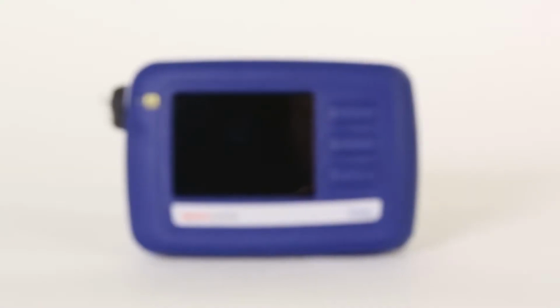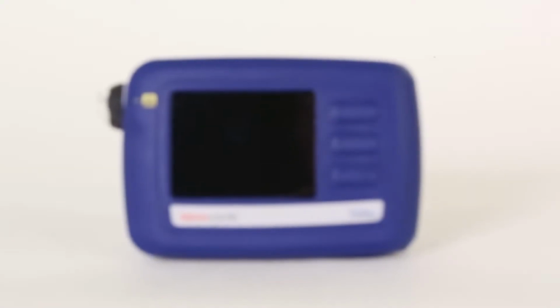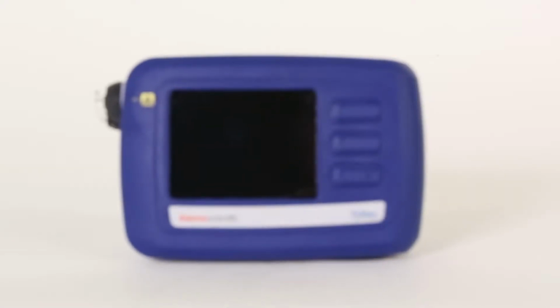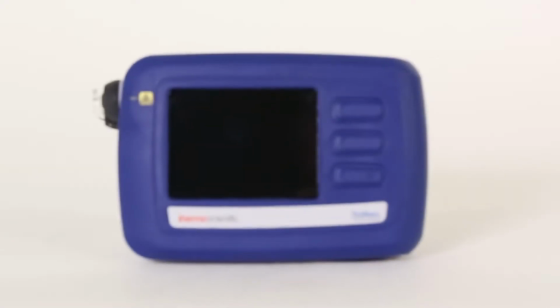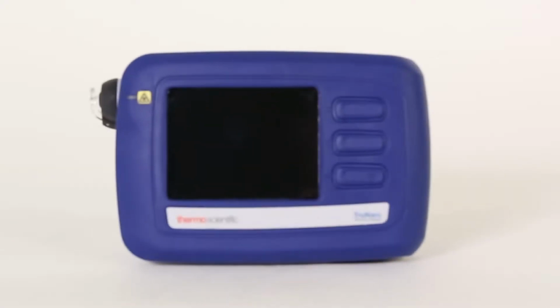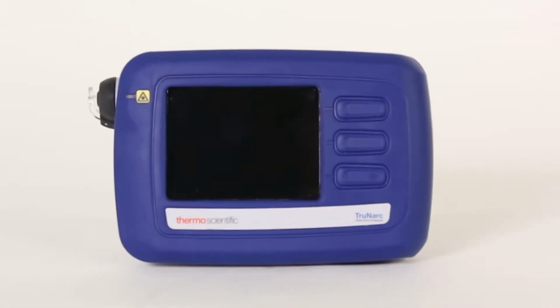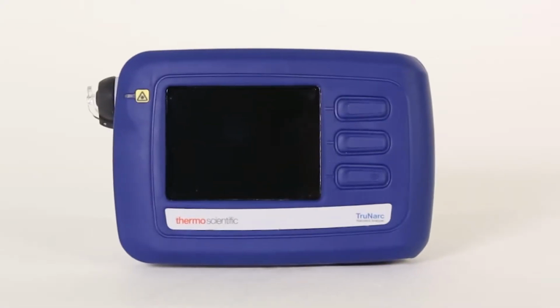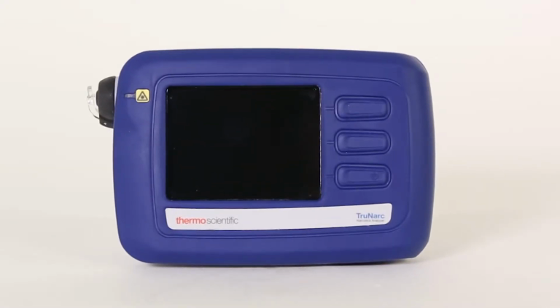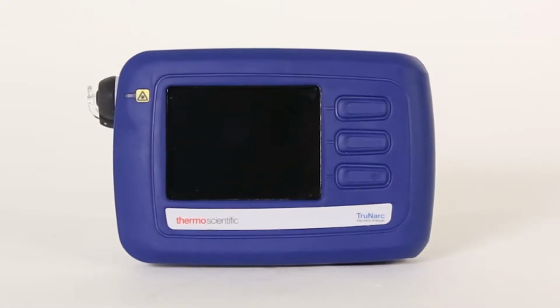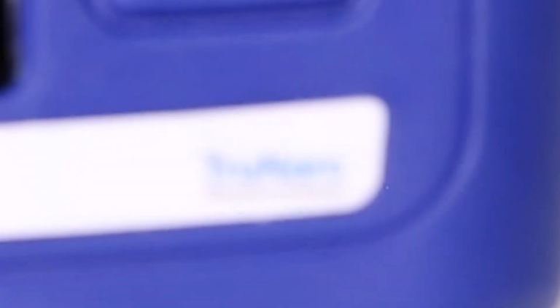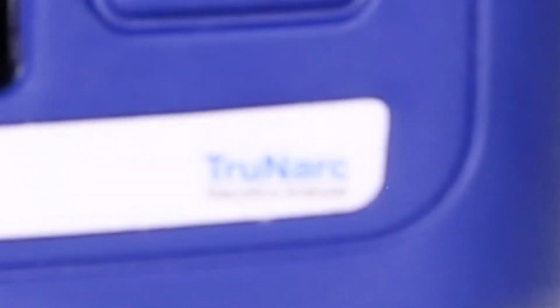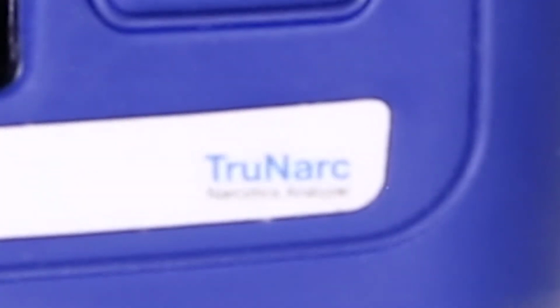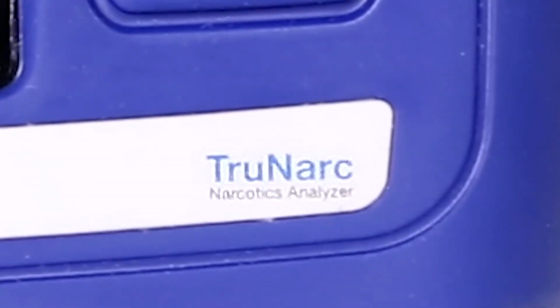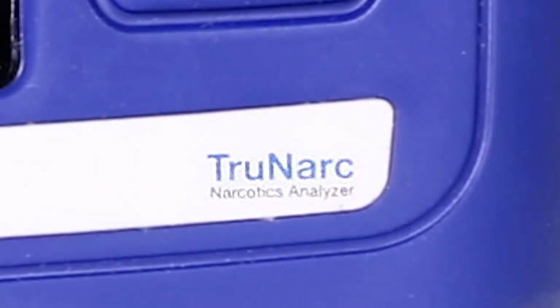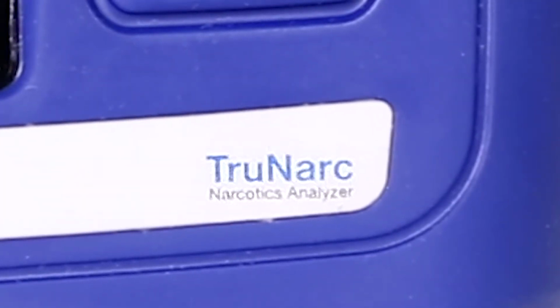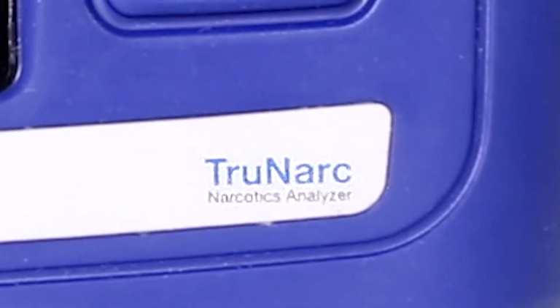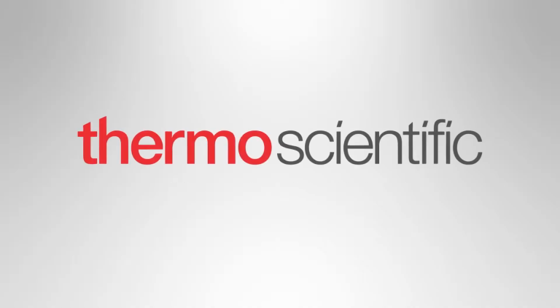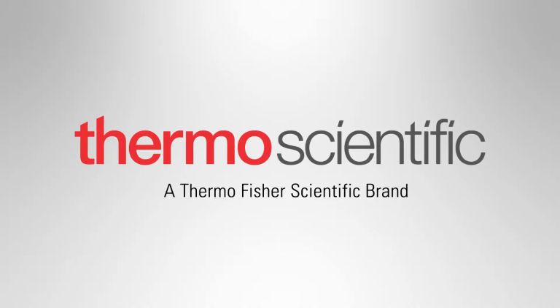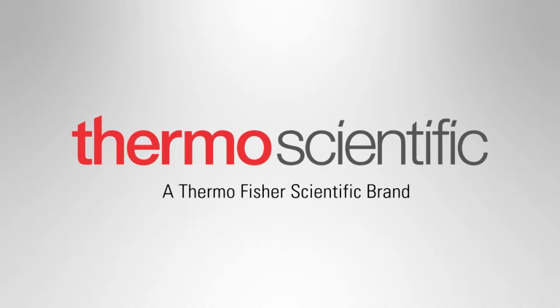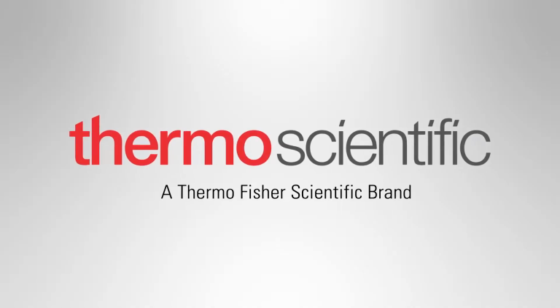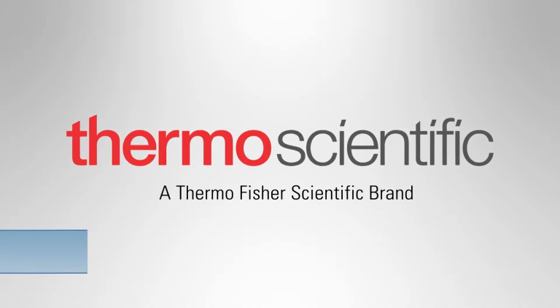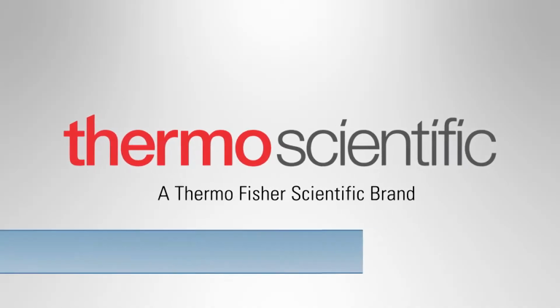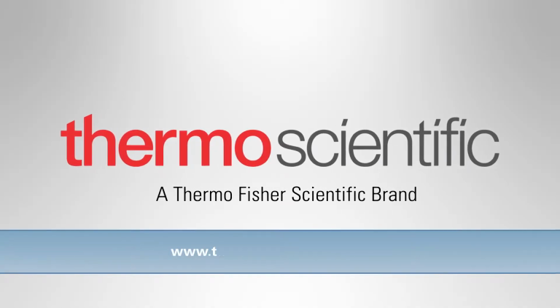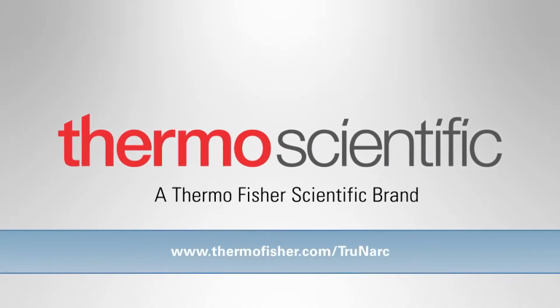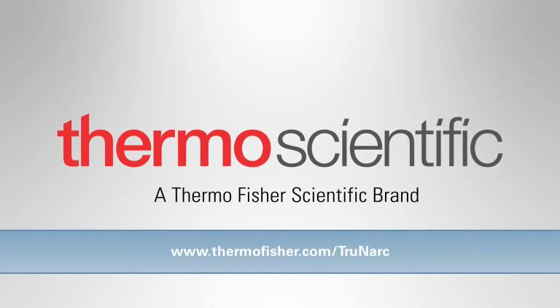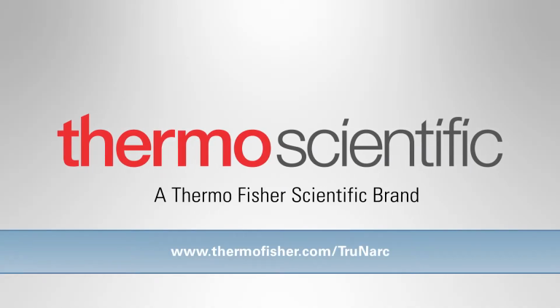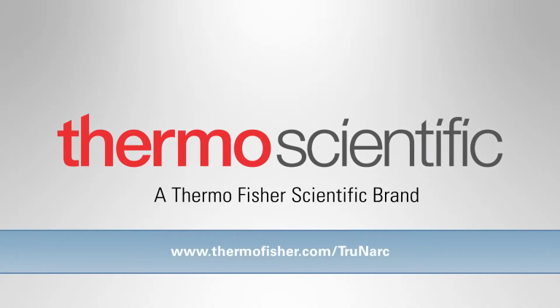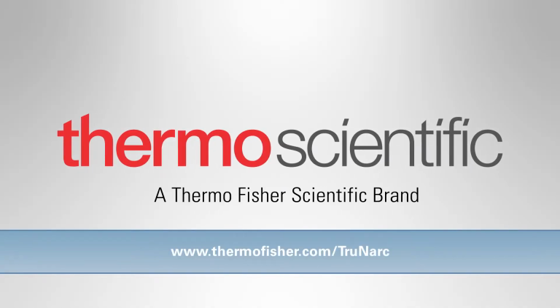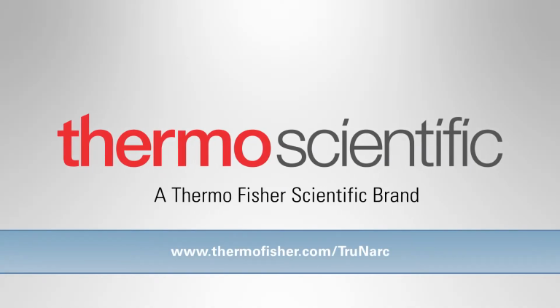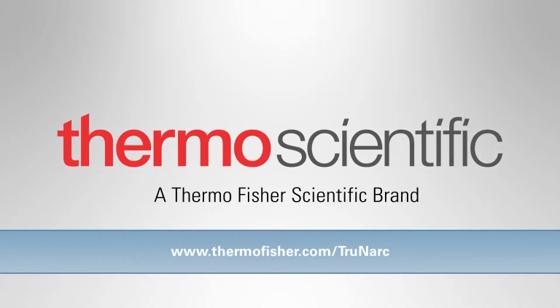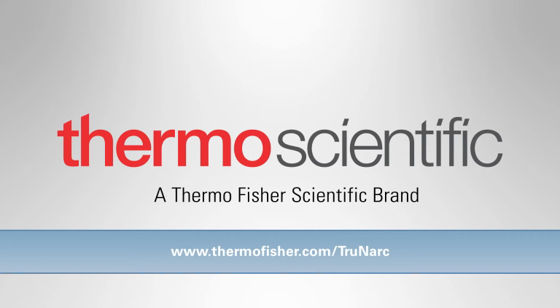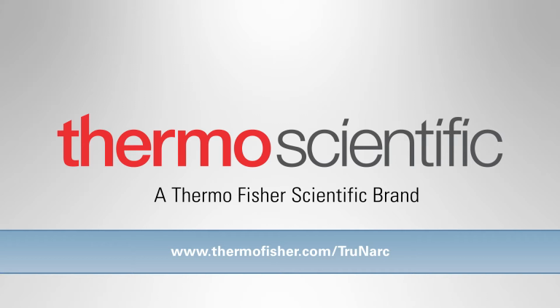To learn more about the TRUNARC handheld narcotics analyzer or schedule a demo, please visit us online at thermofisher.com/TRUNARC.